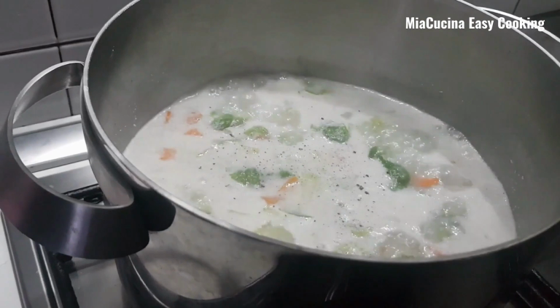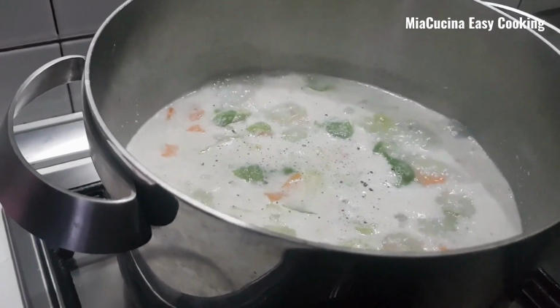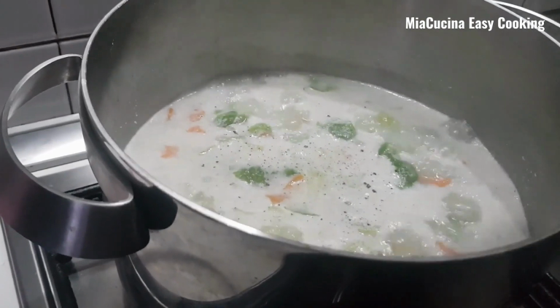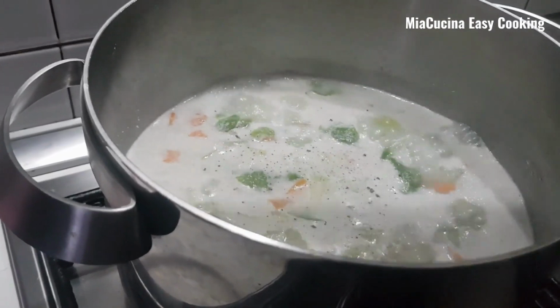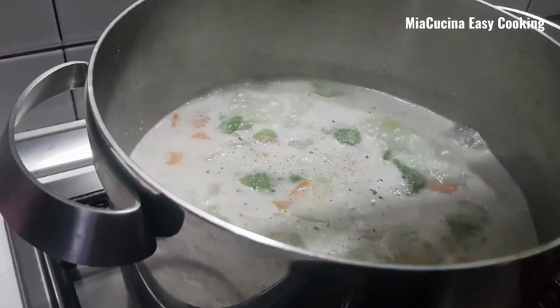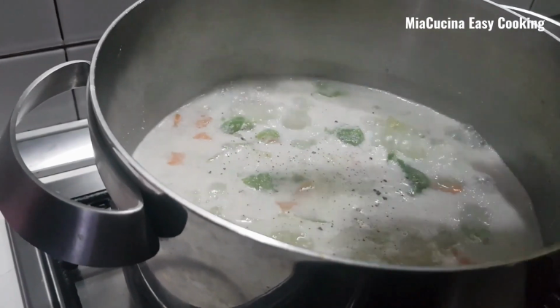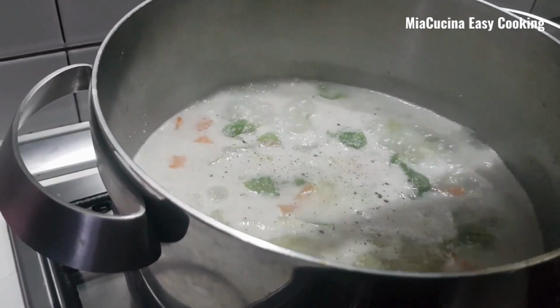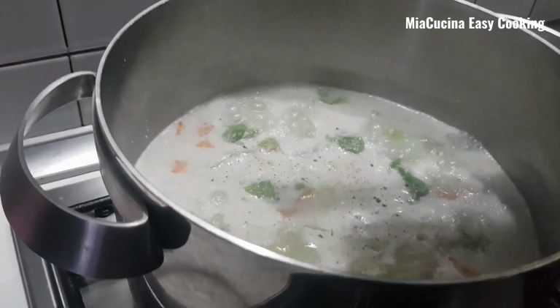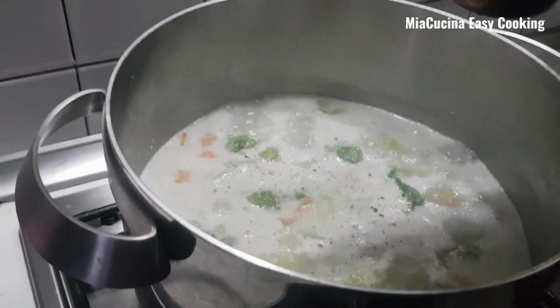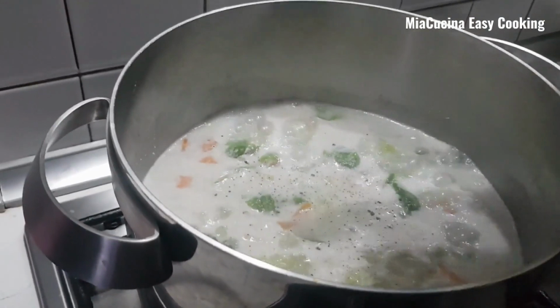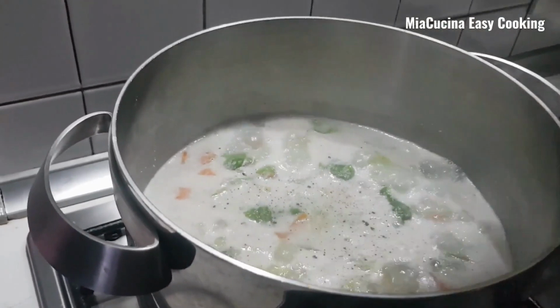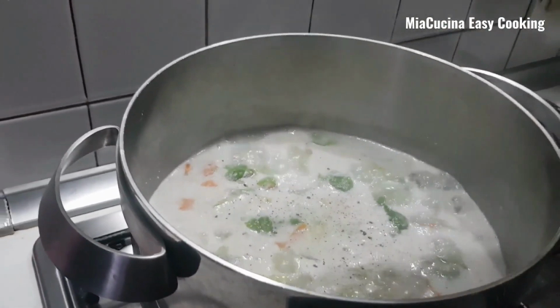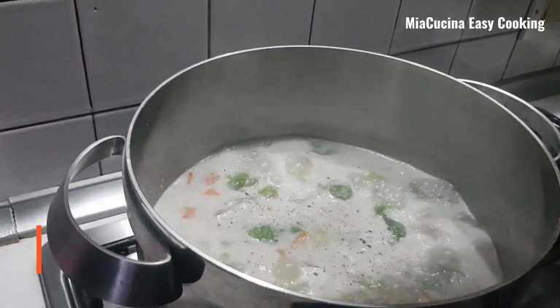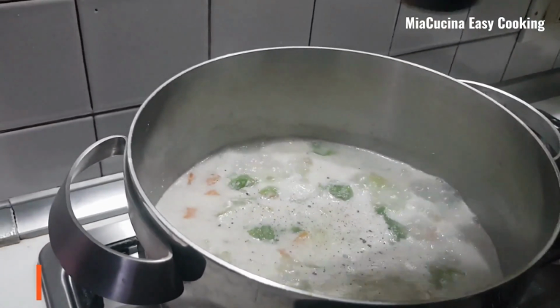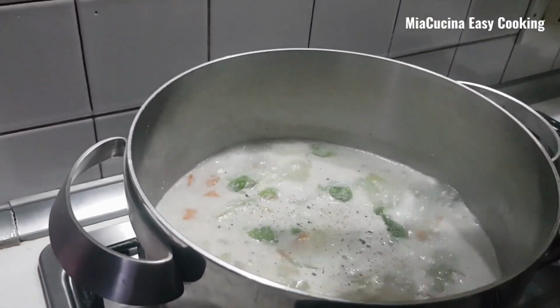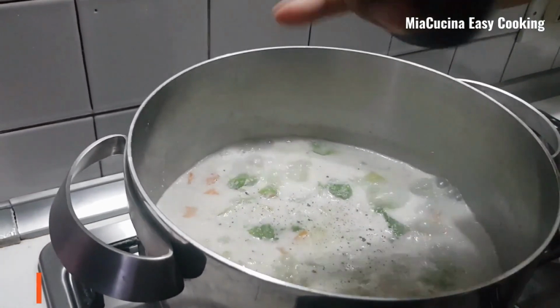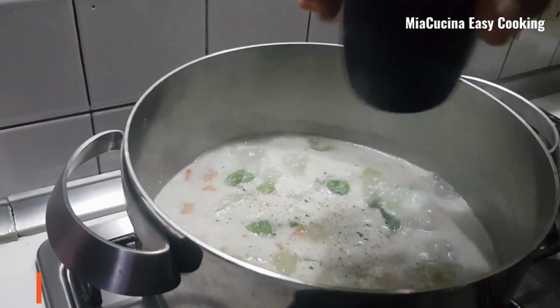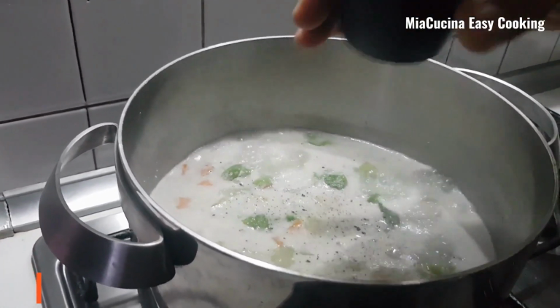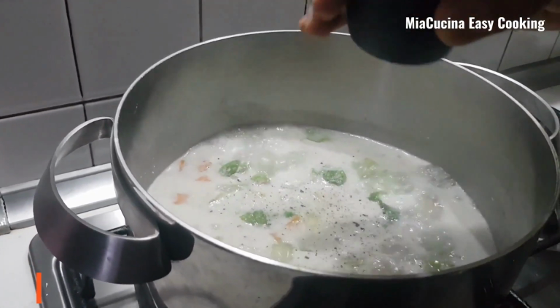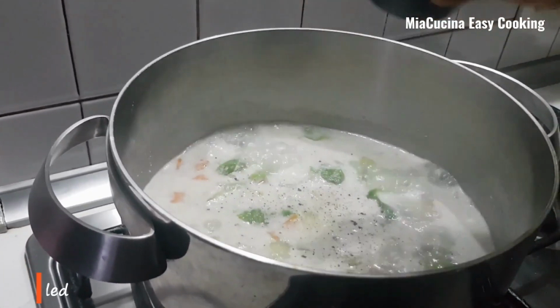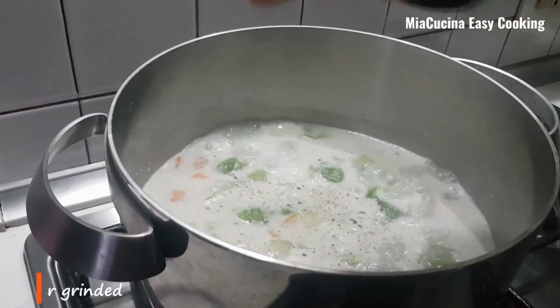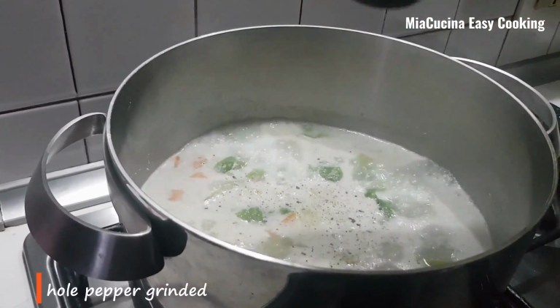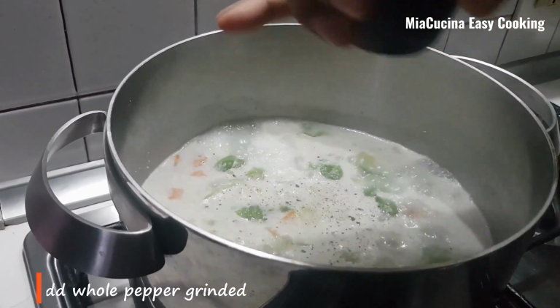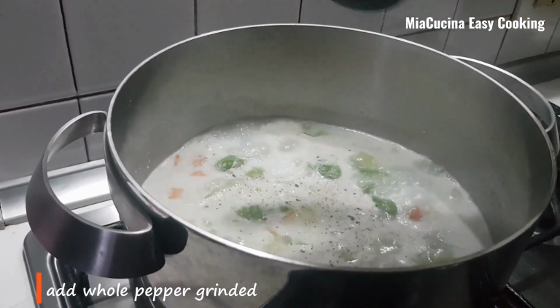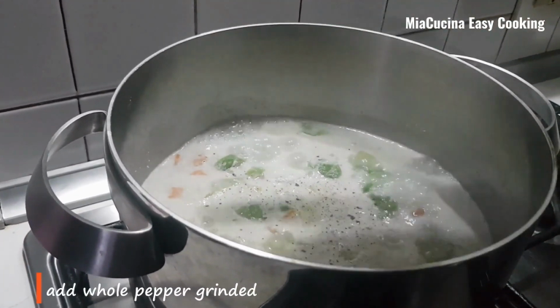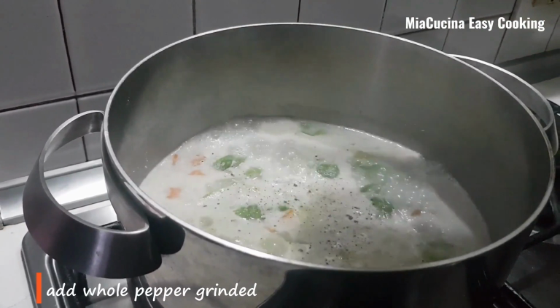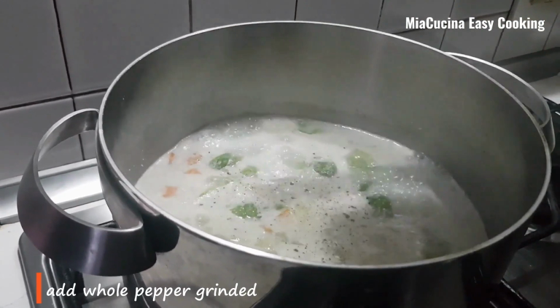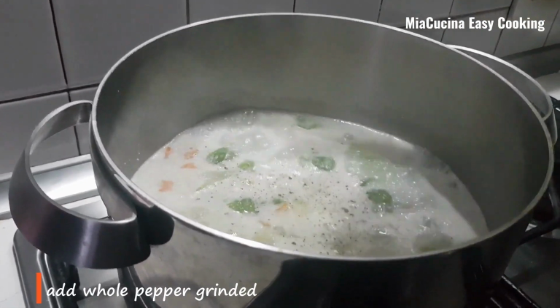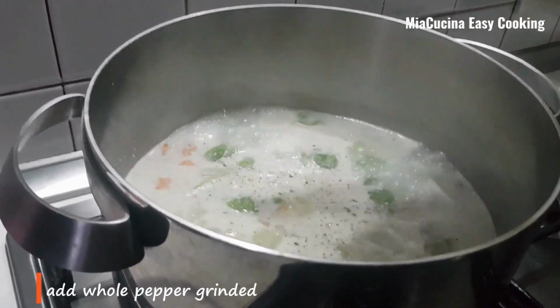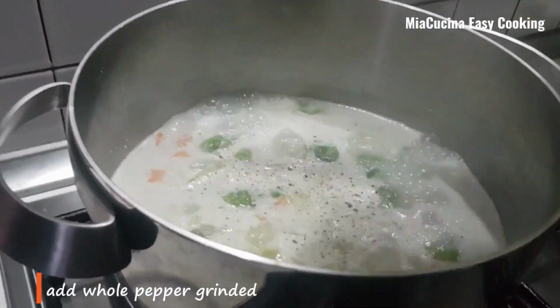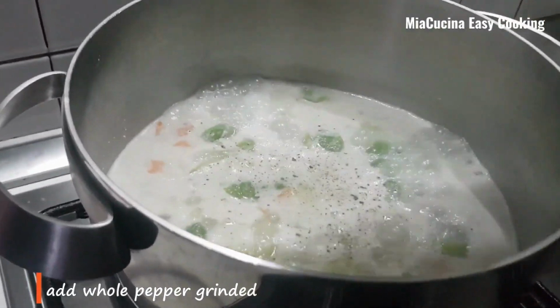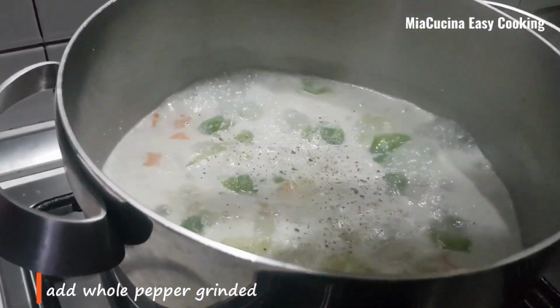Now after five minutes you can see everything is cooked well. You can add the grinded pepper.